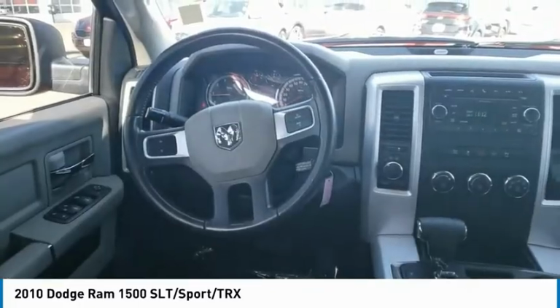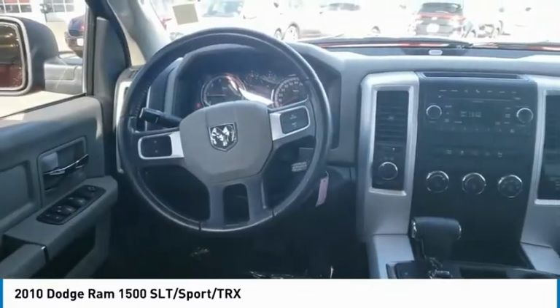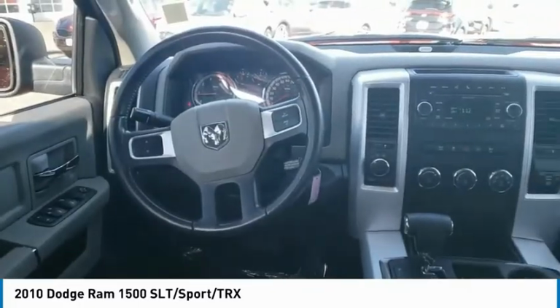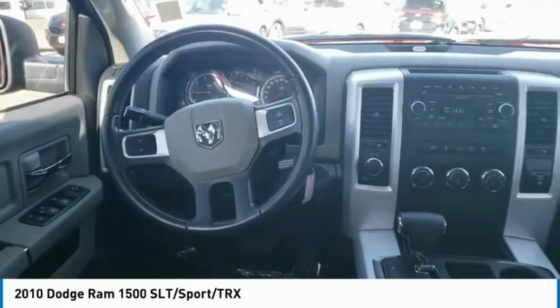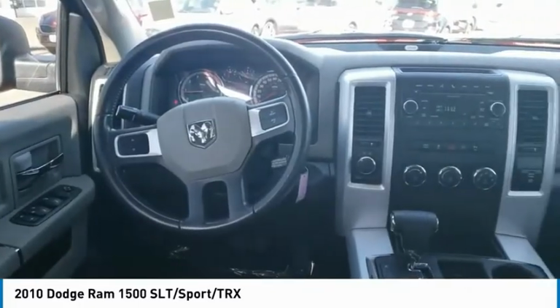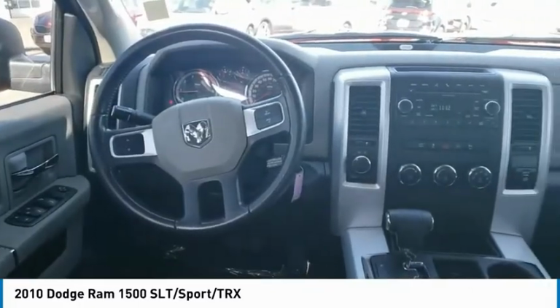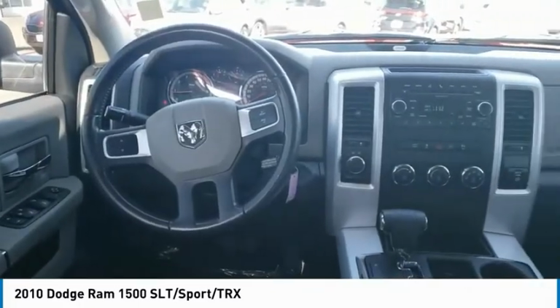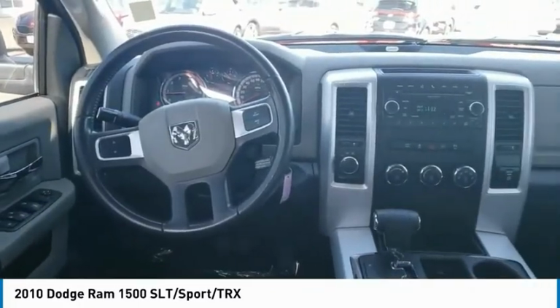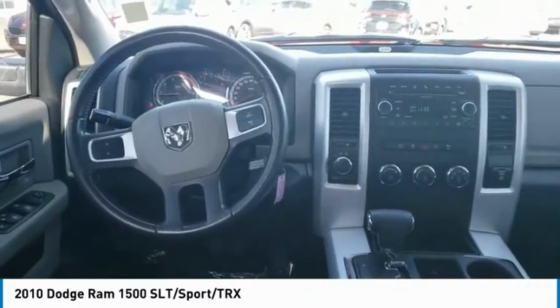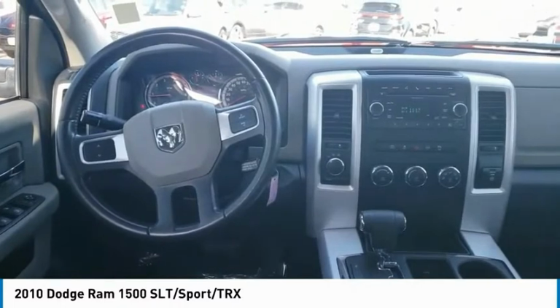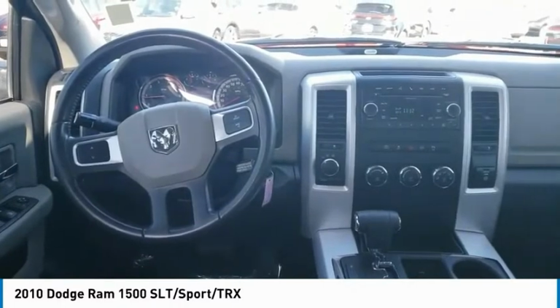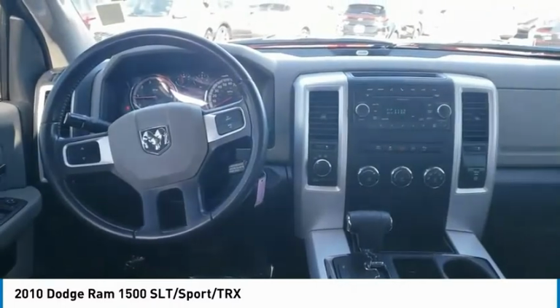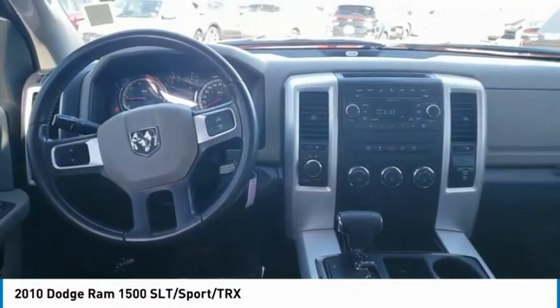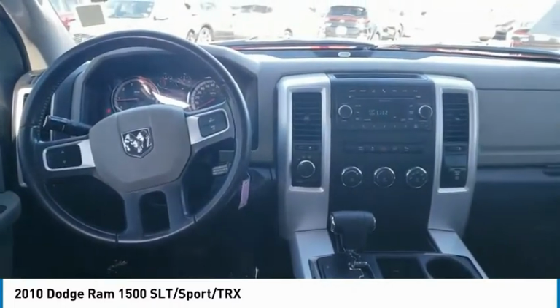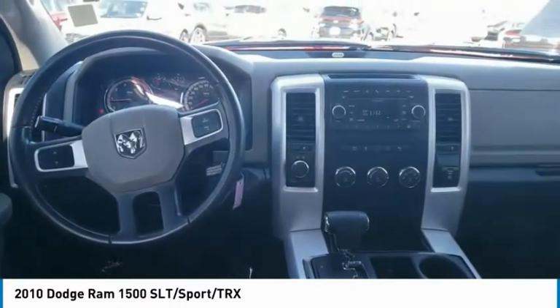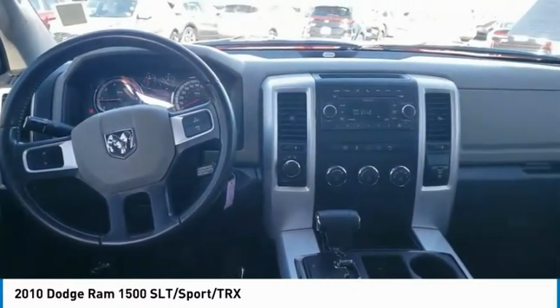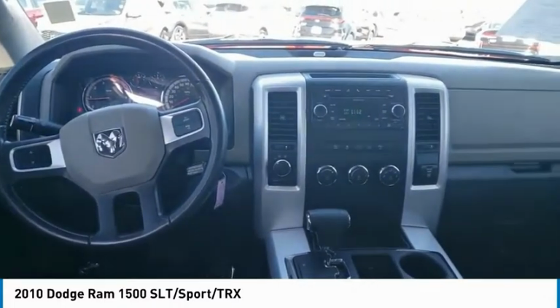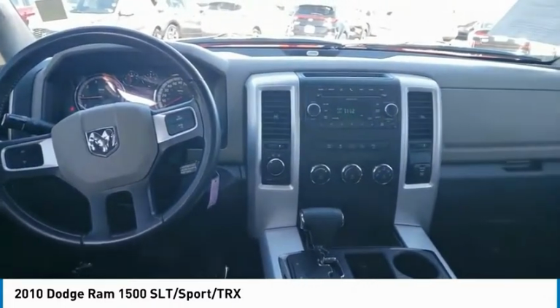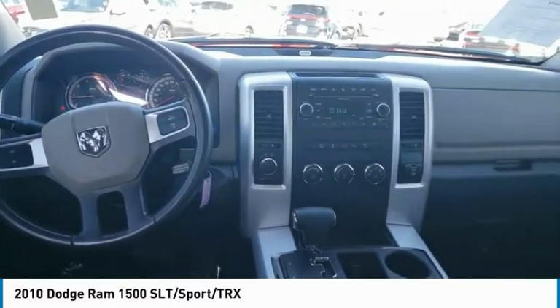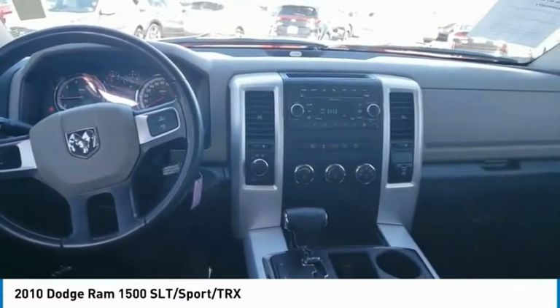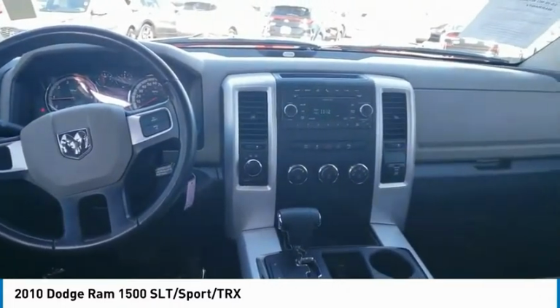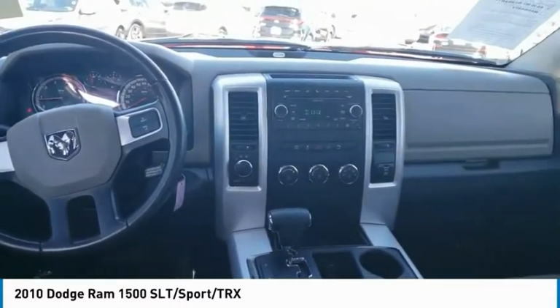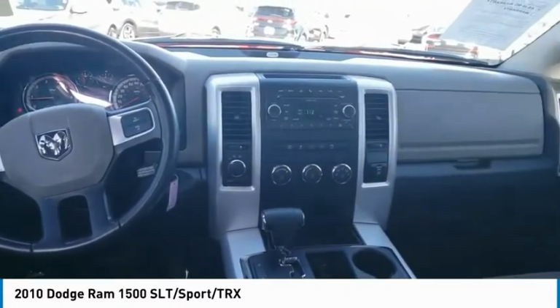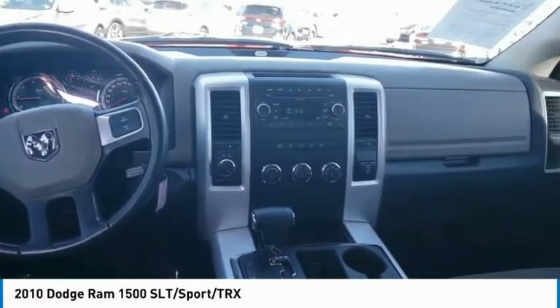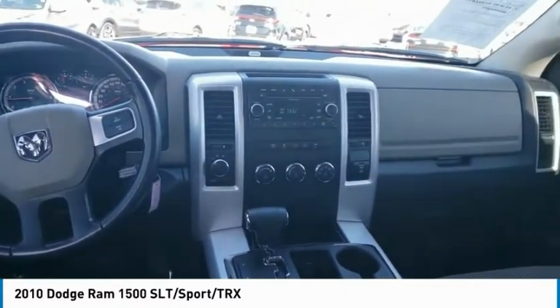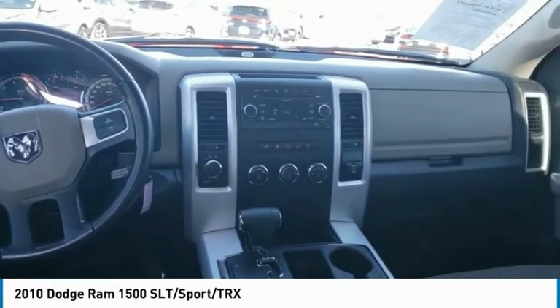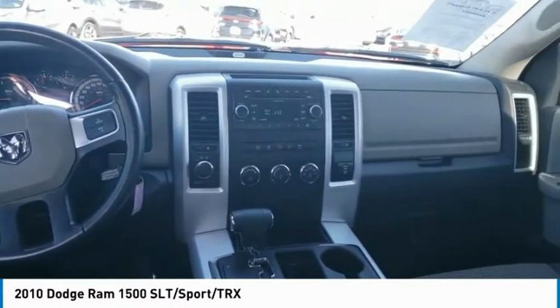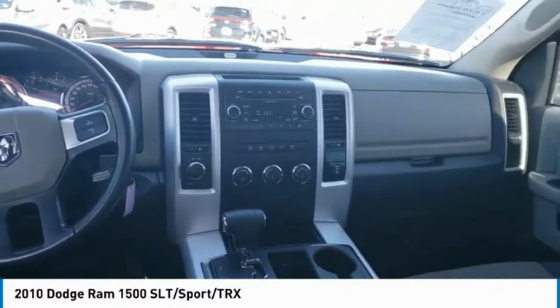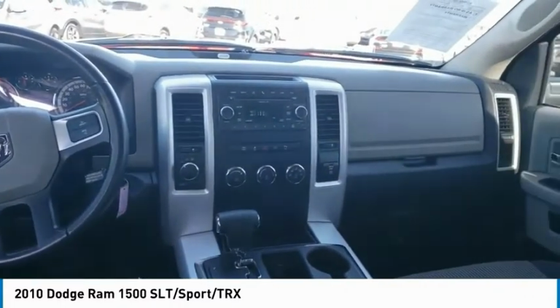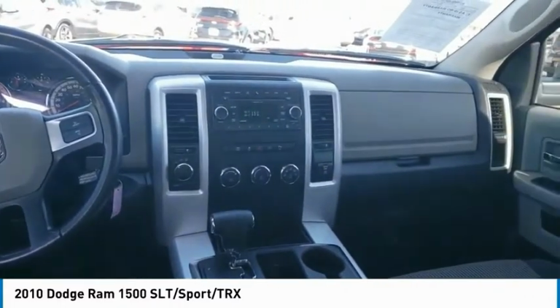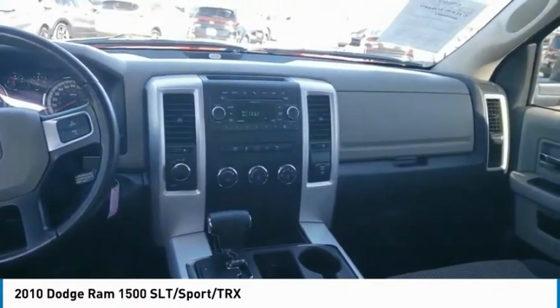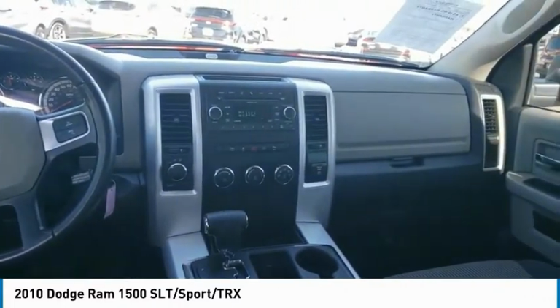This vehicle has less than 145,000 miles. Here are some of this vehicle's great options: automatic transmission,